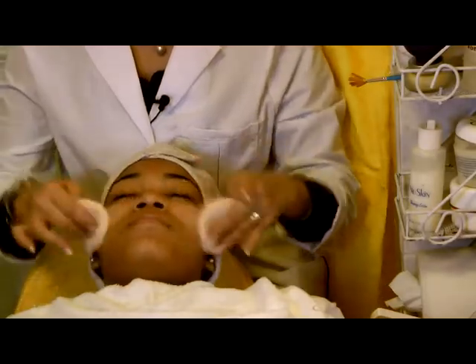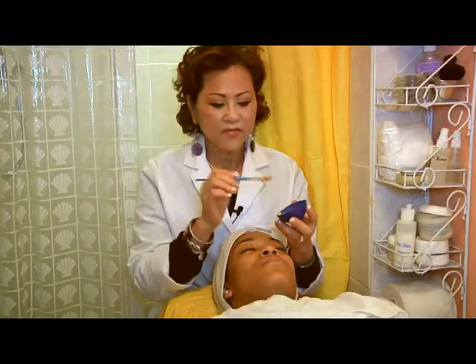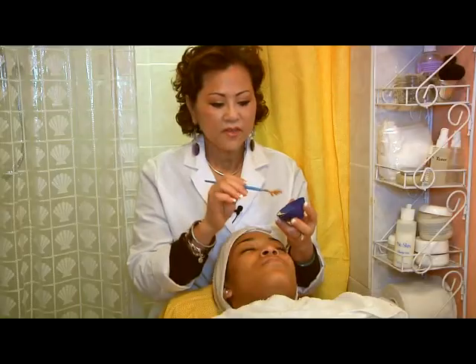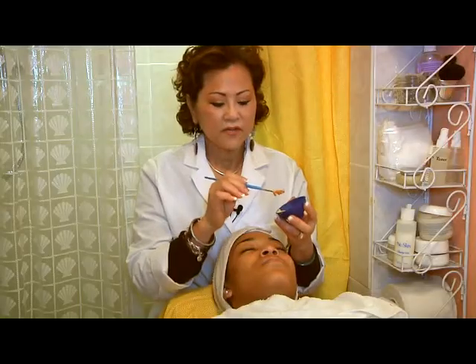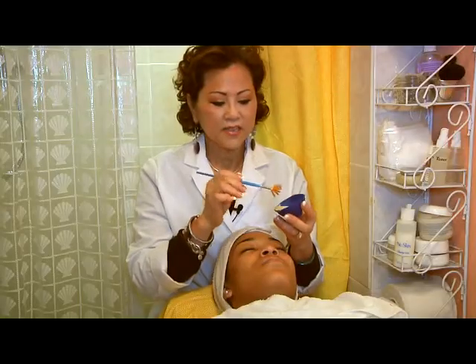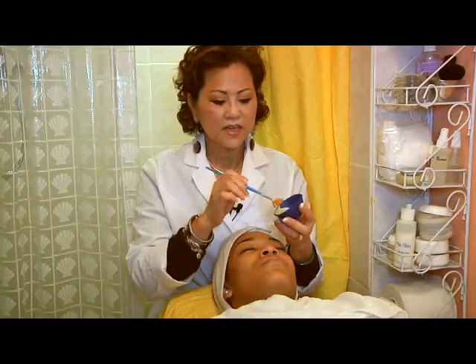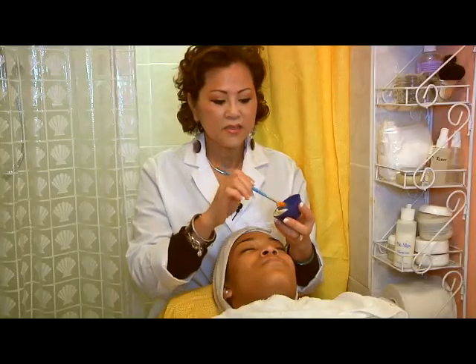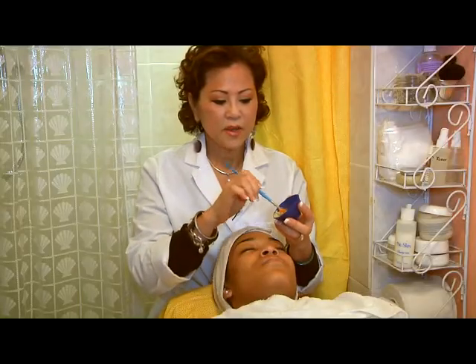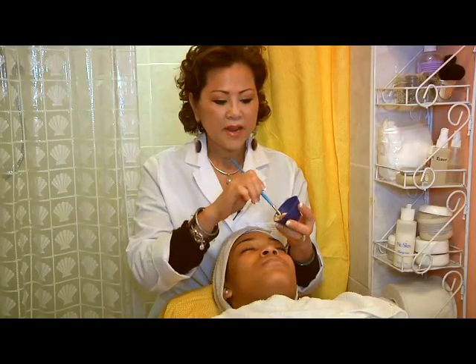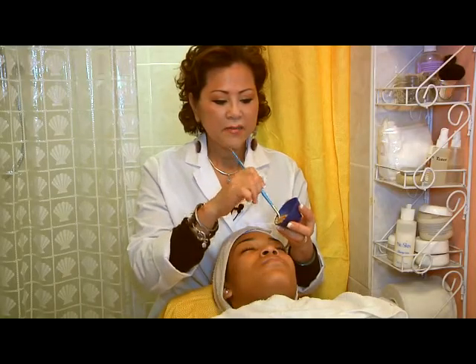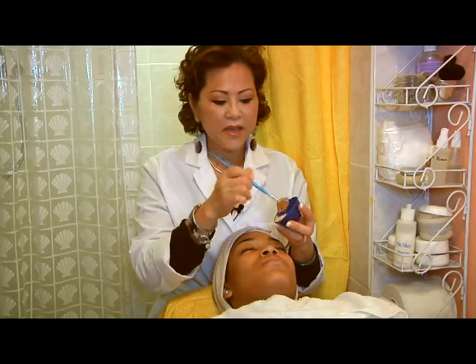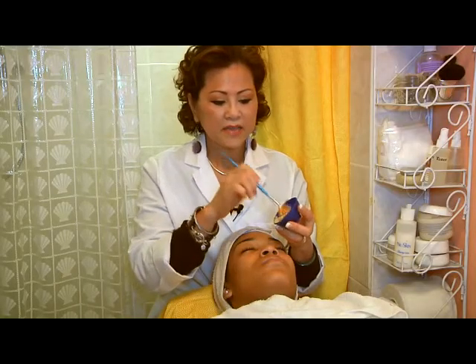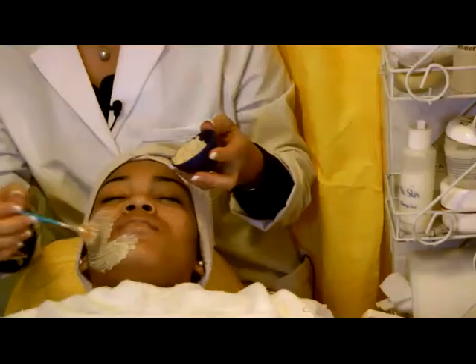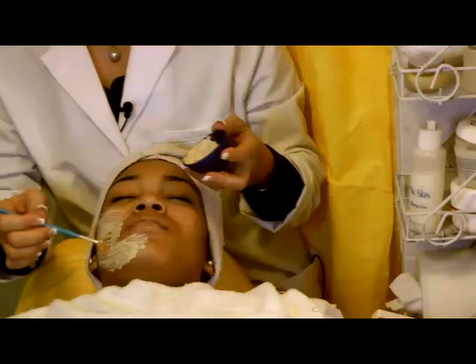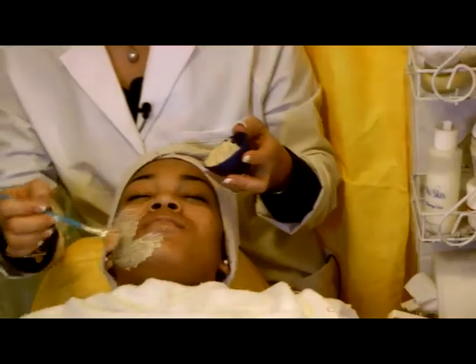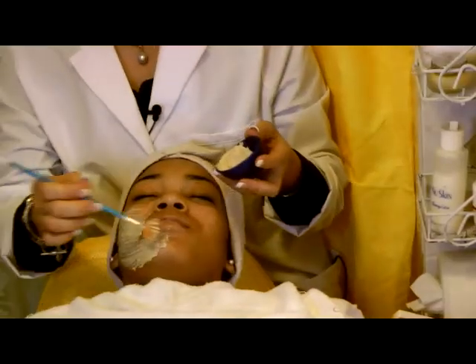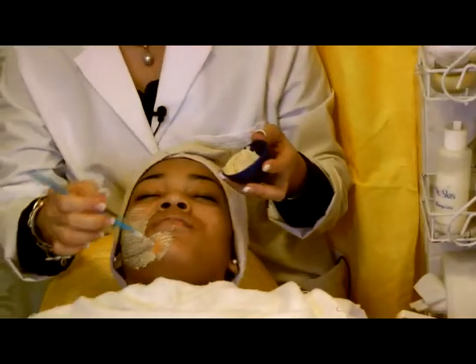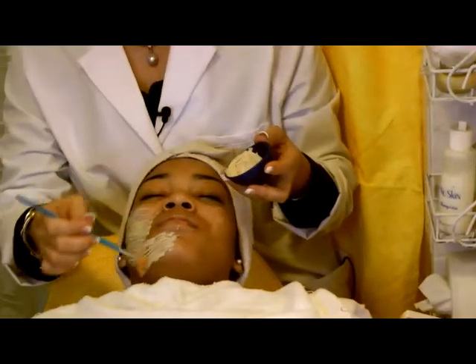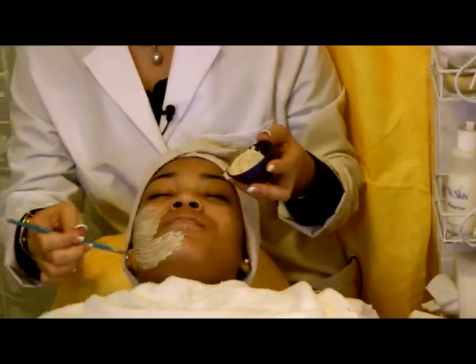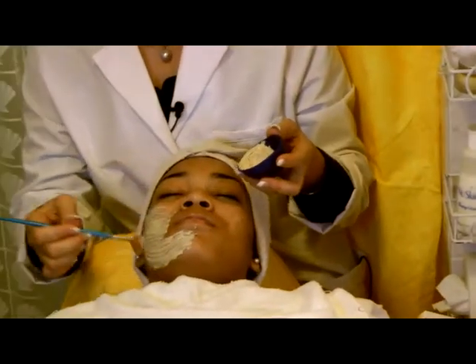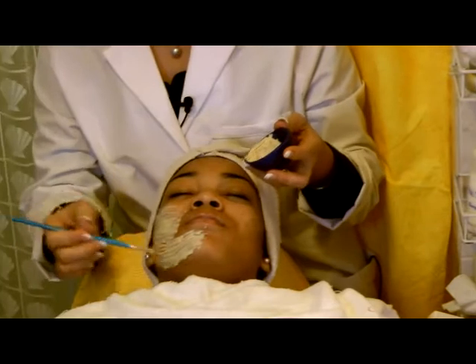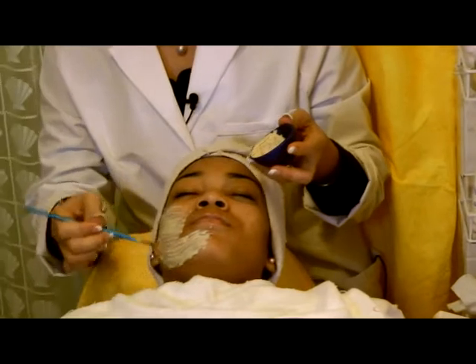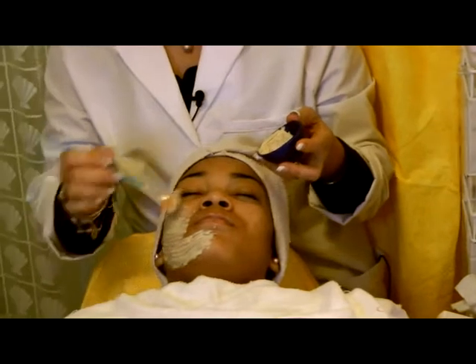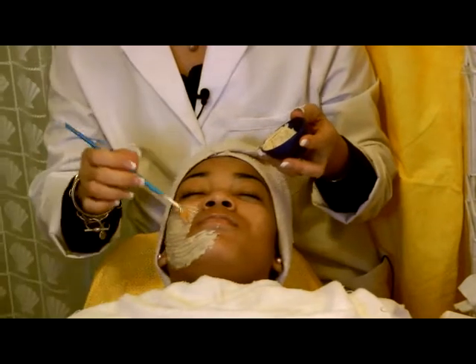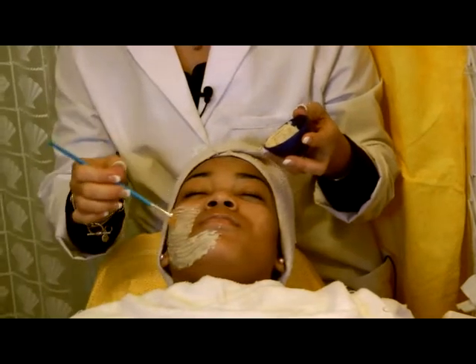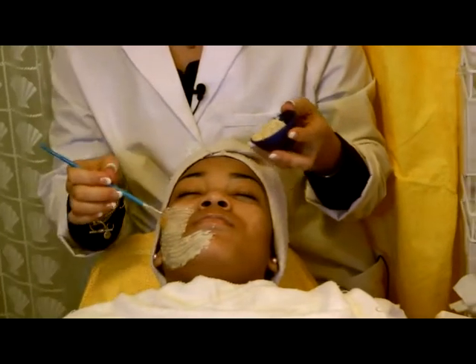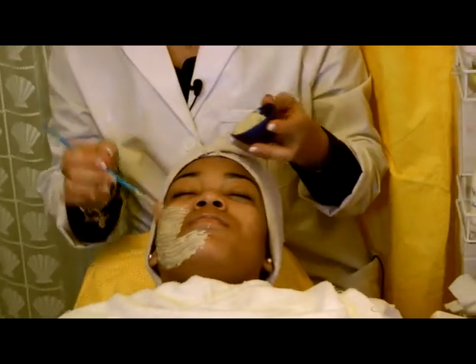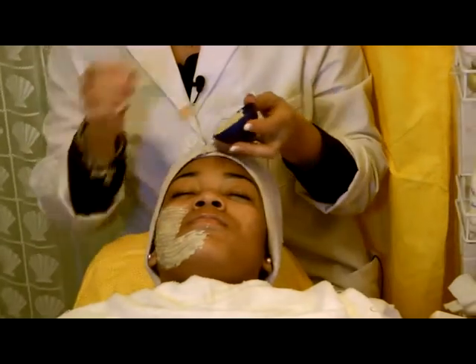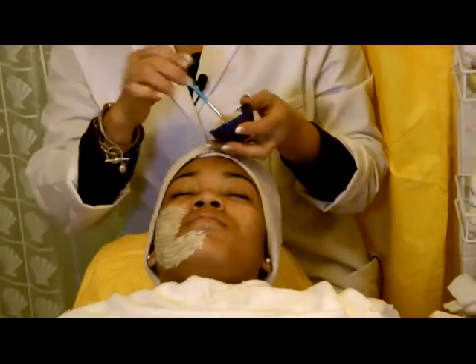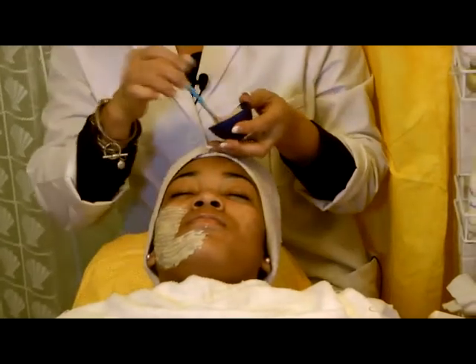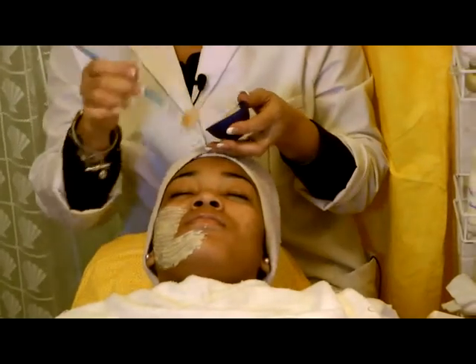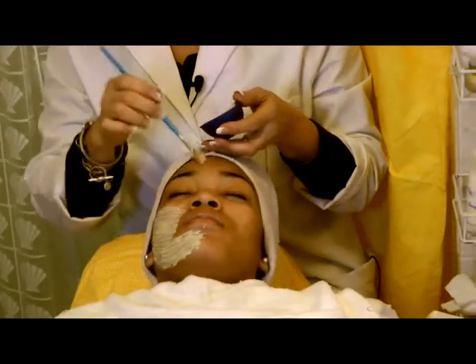After your face is clean, you apply the mask. I'm using the brush because the brush is more sensitive than my hand.